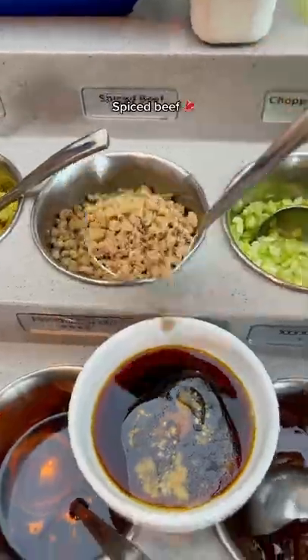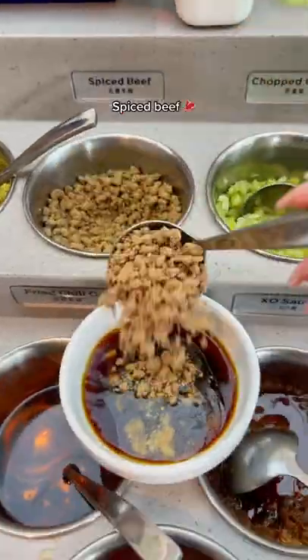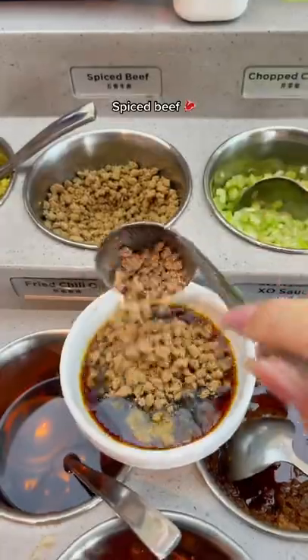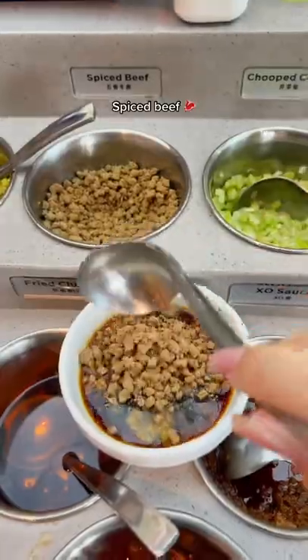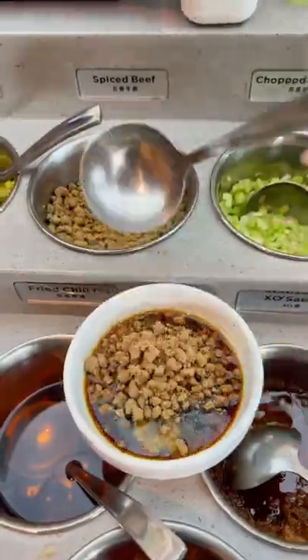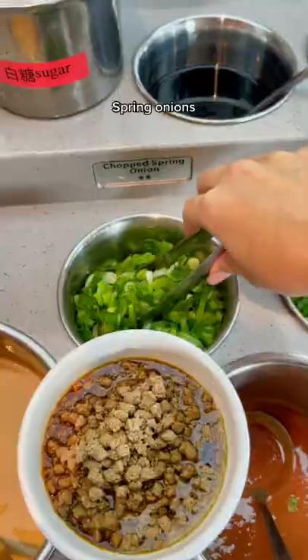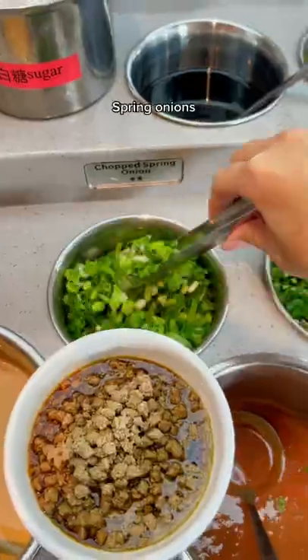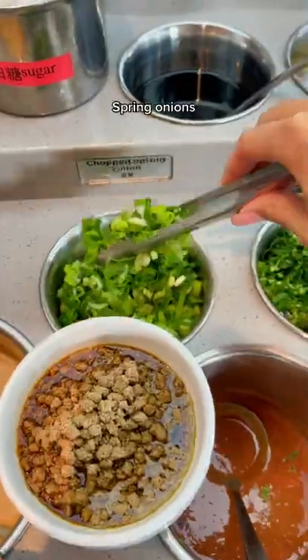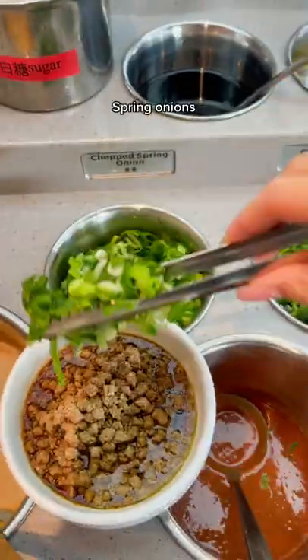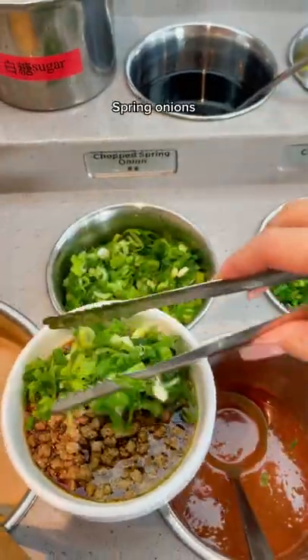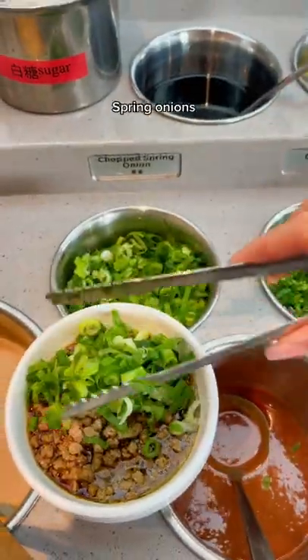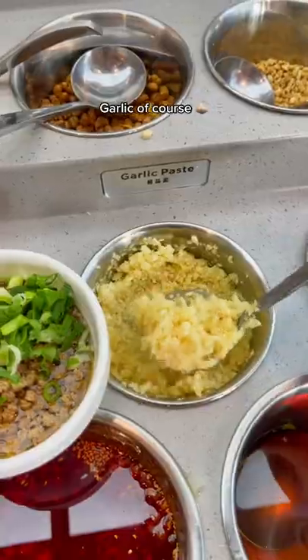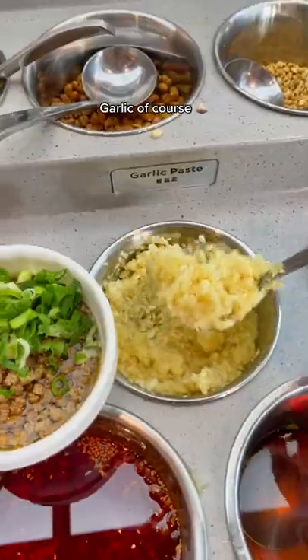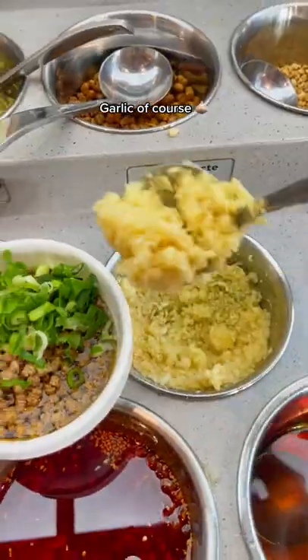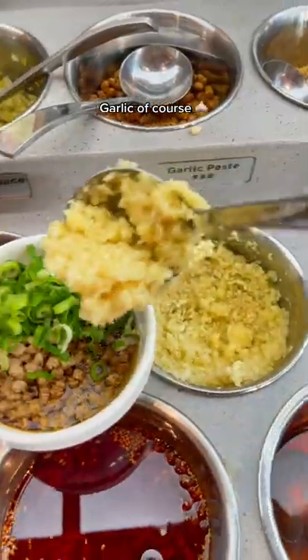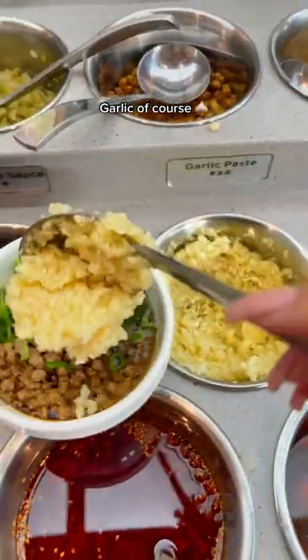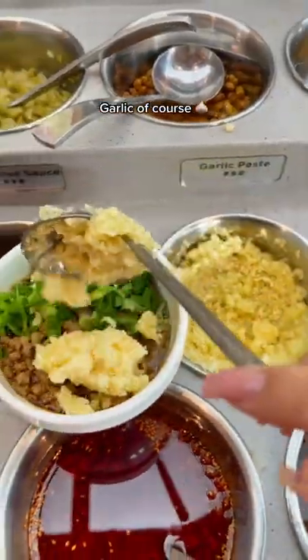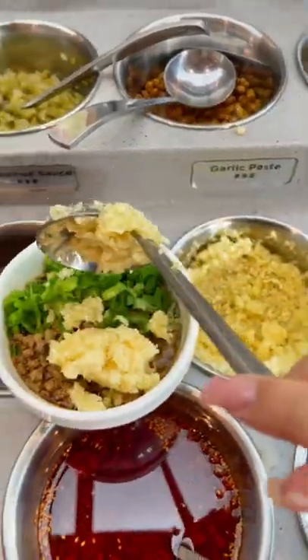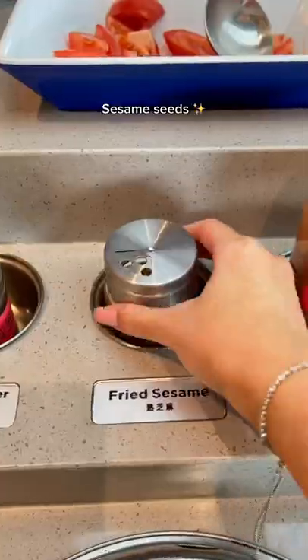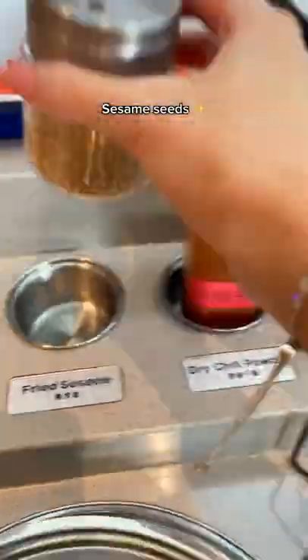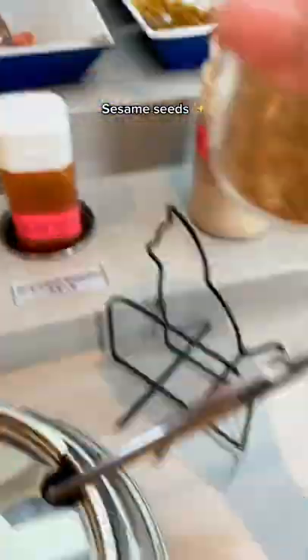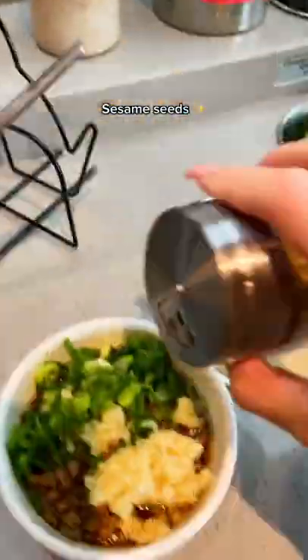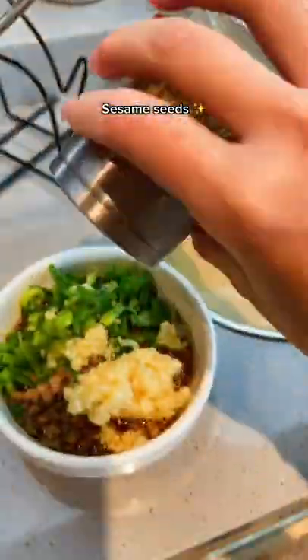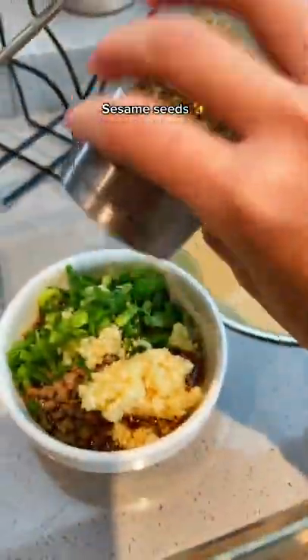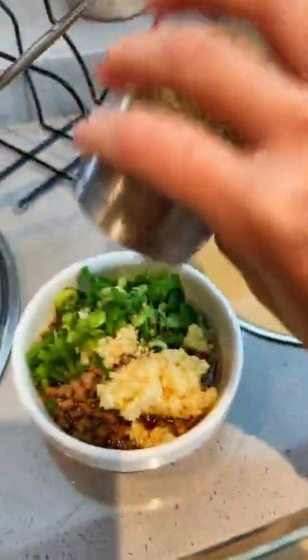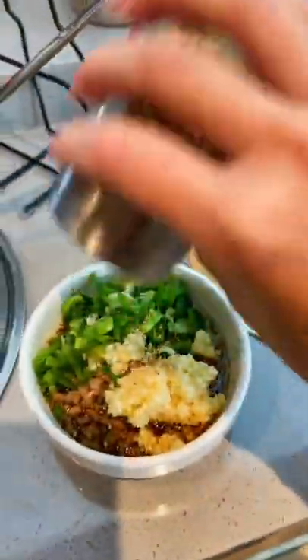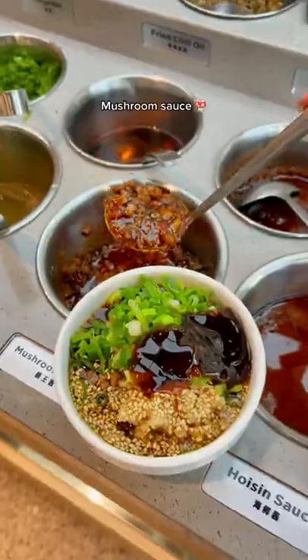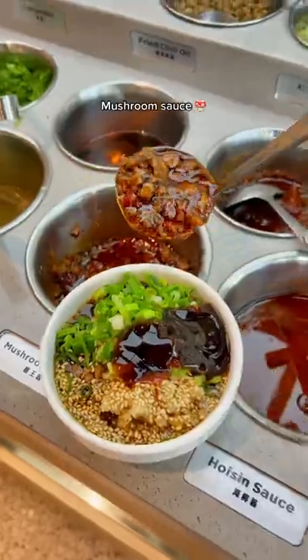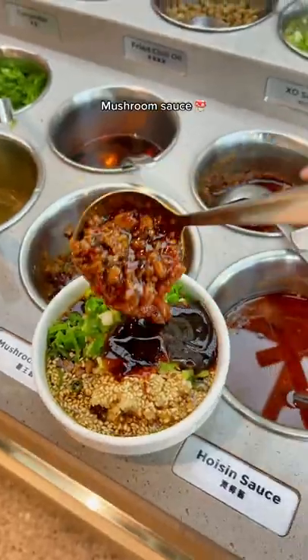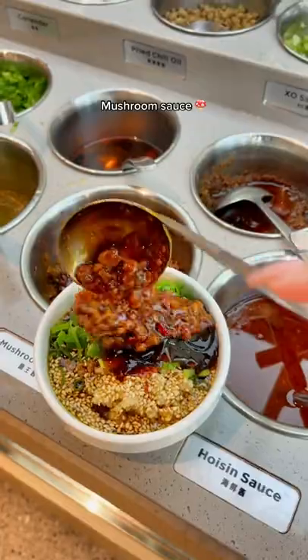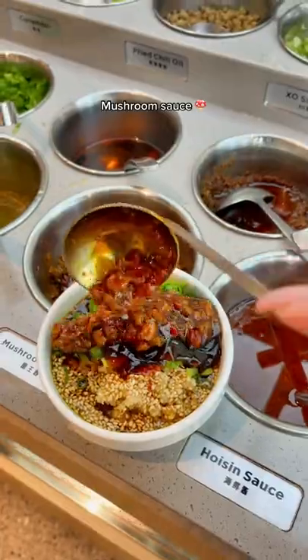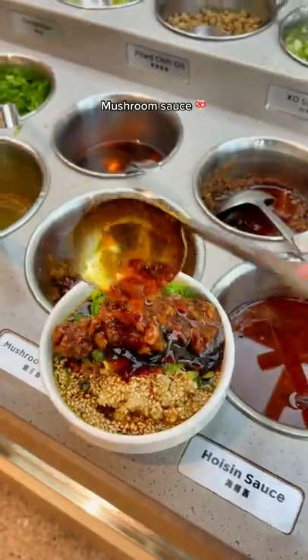Also needed: spiced beef, spring onions, garlic of course, sesame seeds, and mushroom sauce.